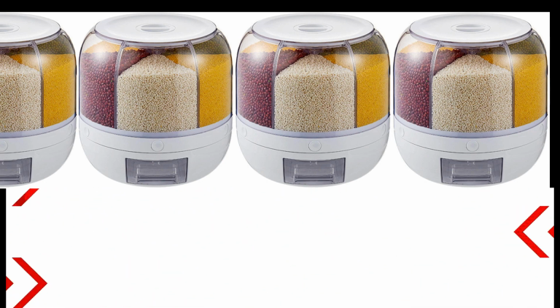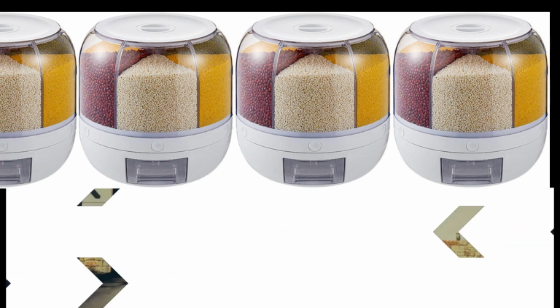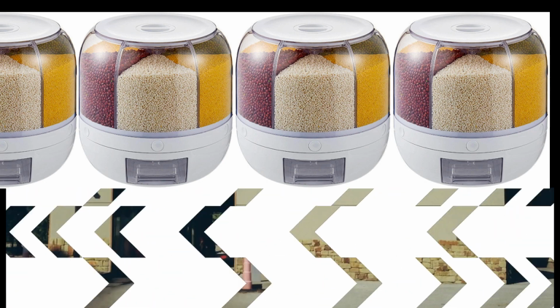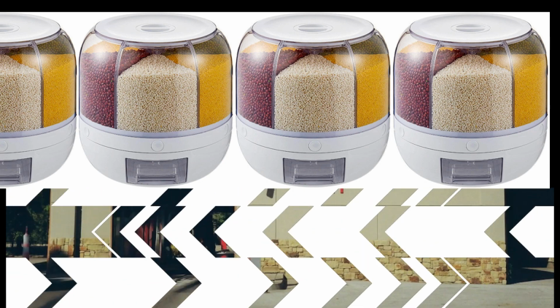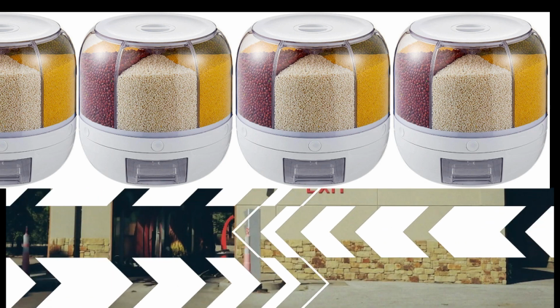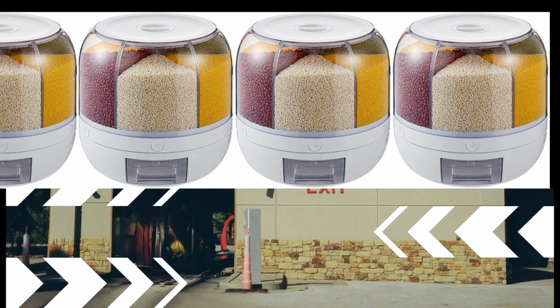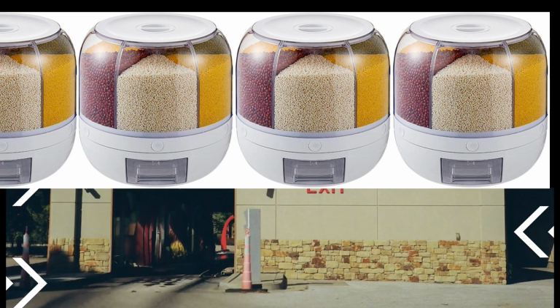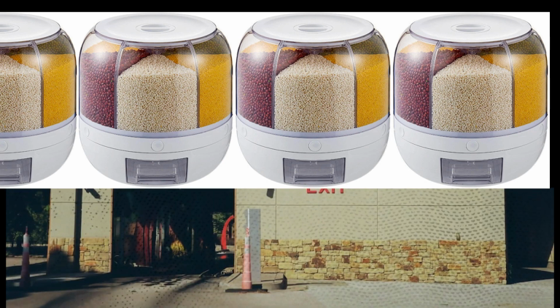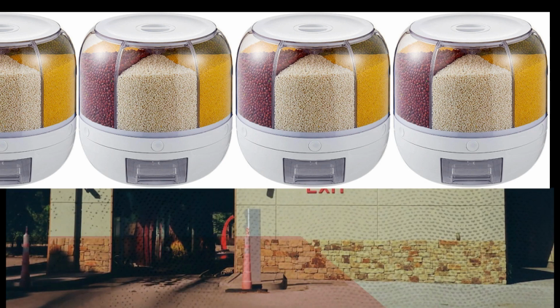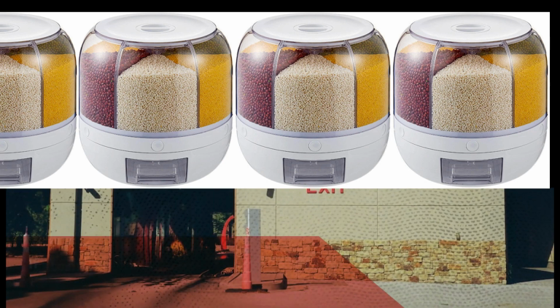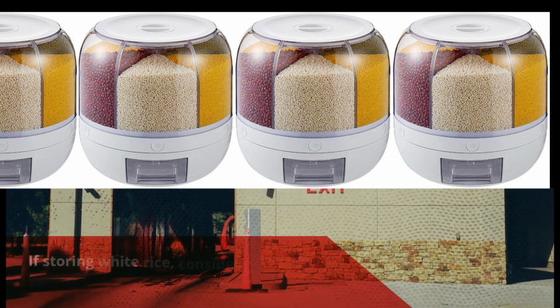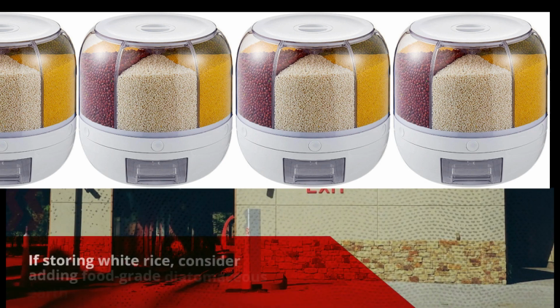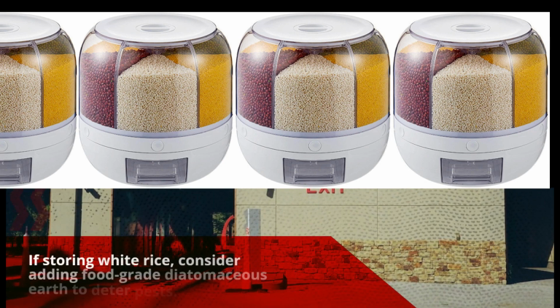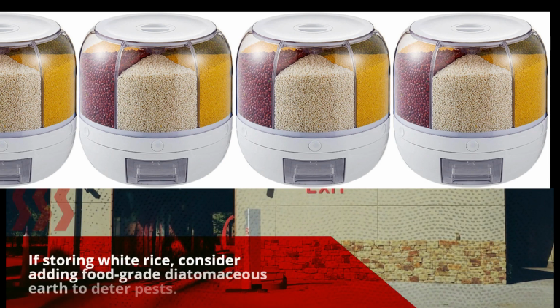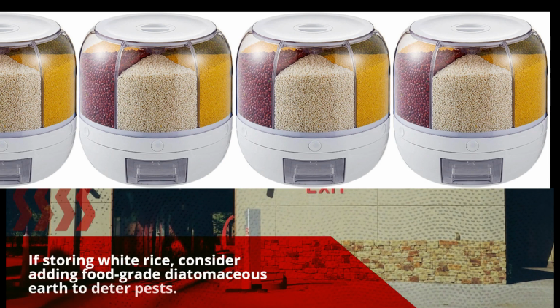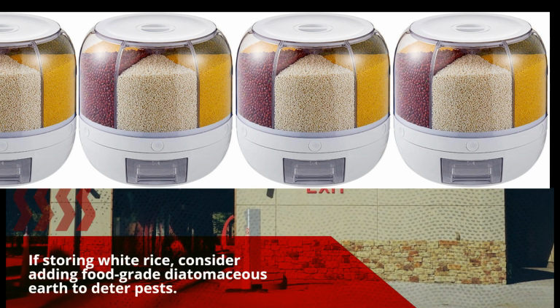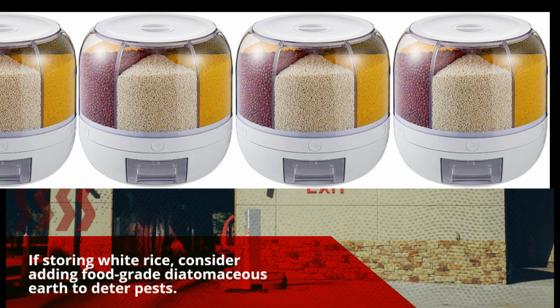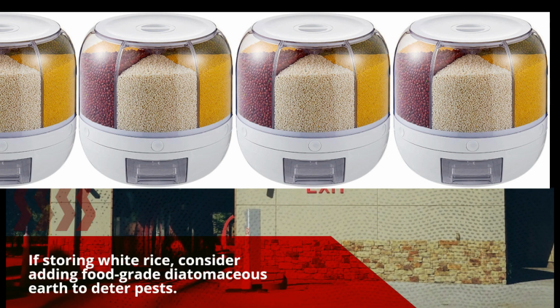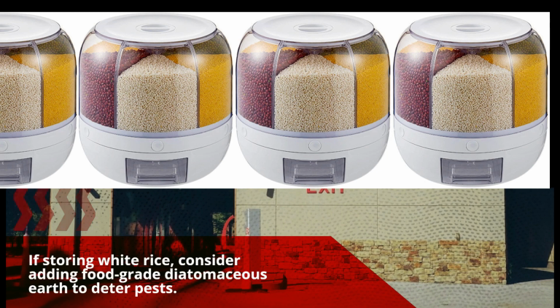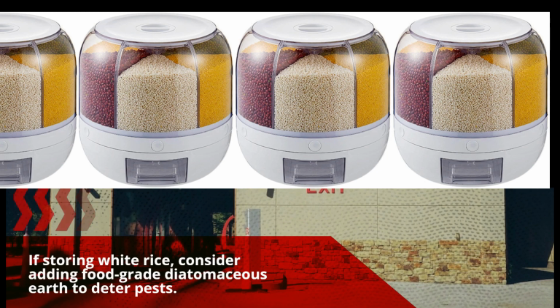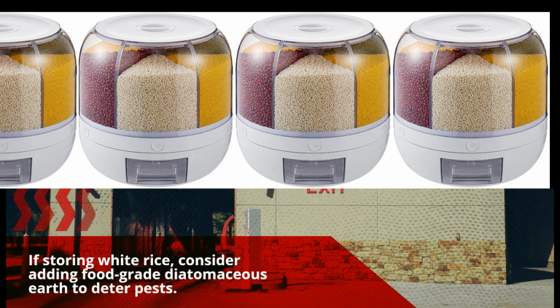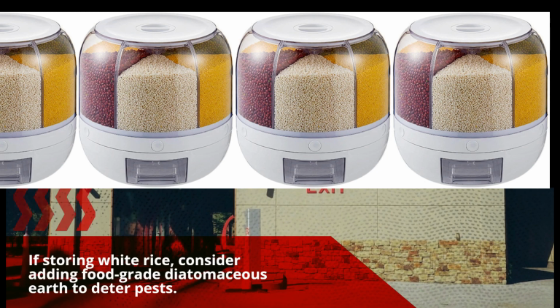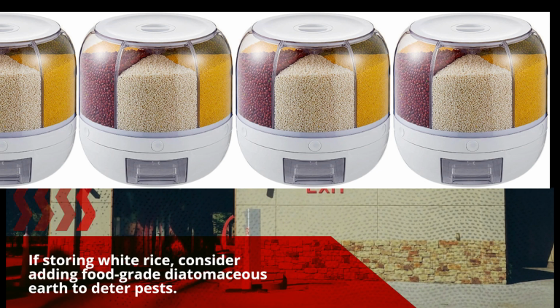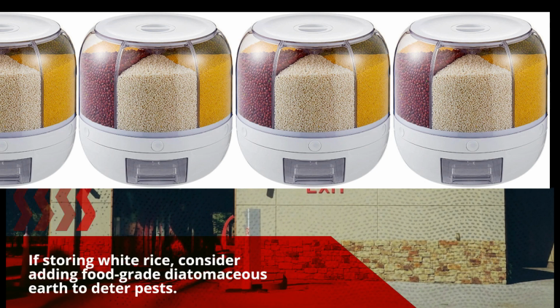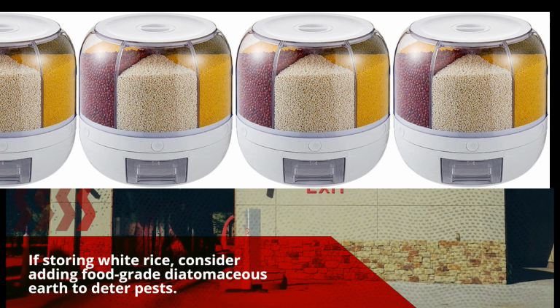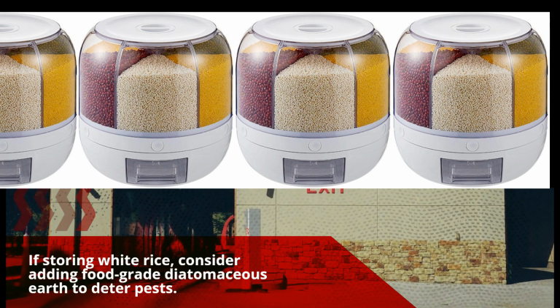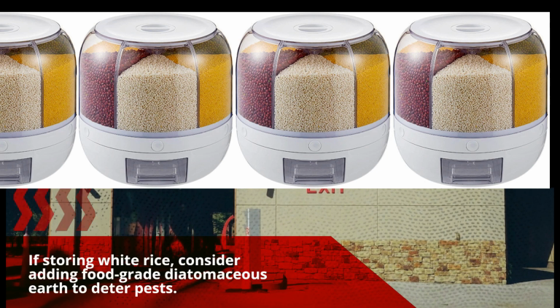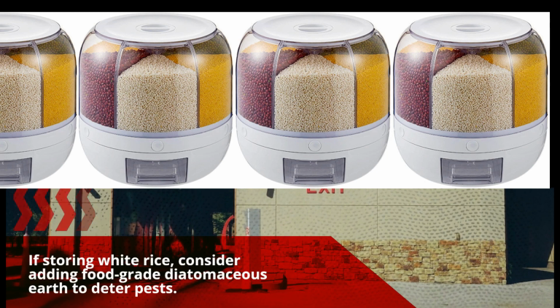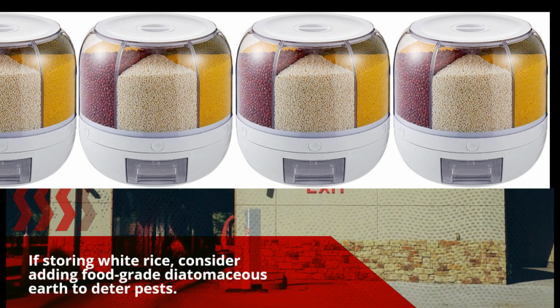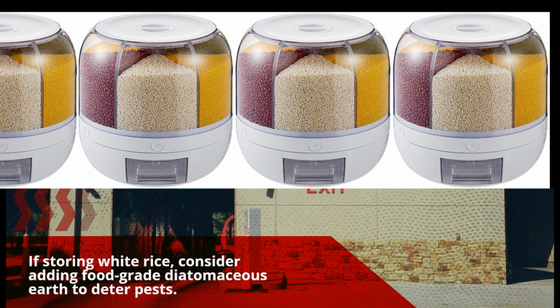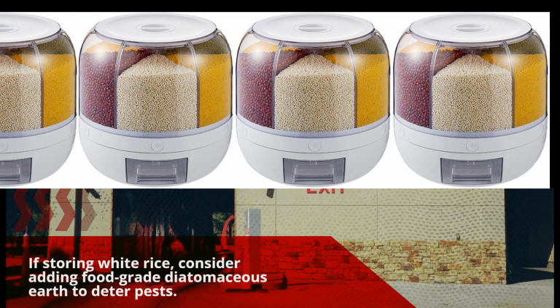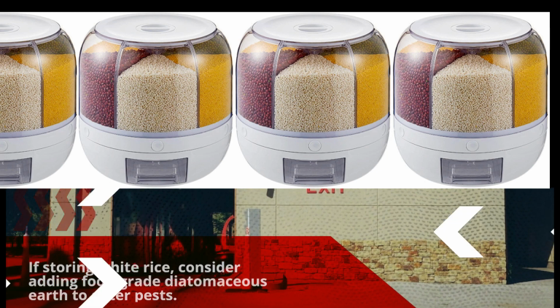If storing white rice, consider adding food-grade diatomaceous earth to deter pests.